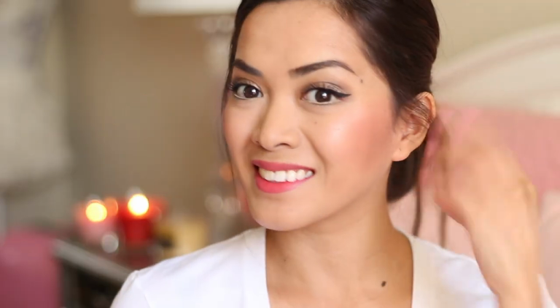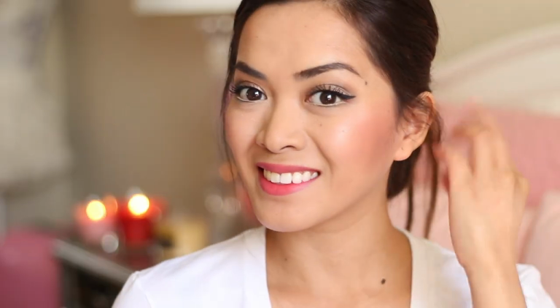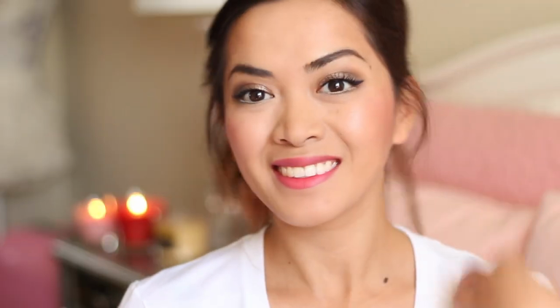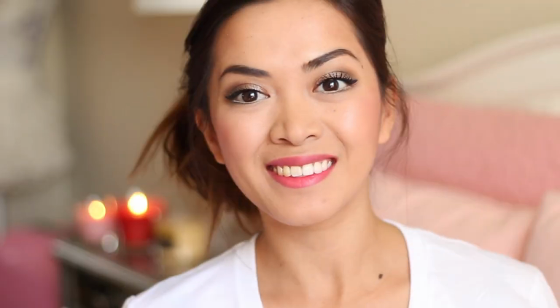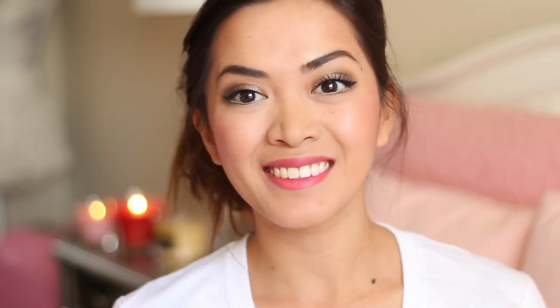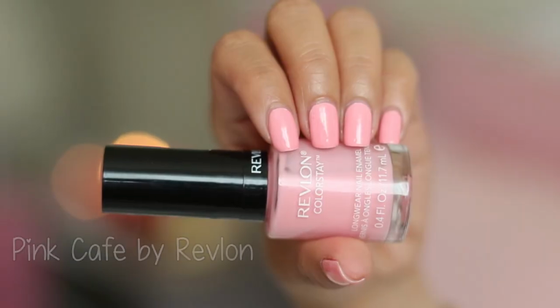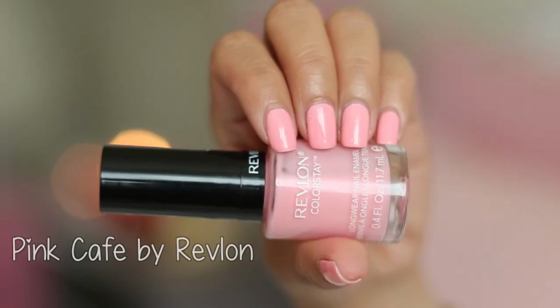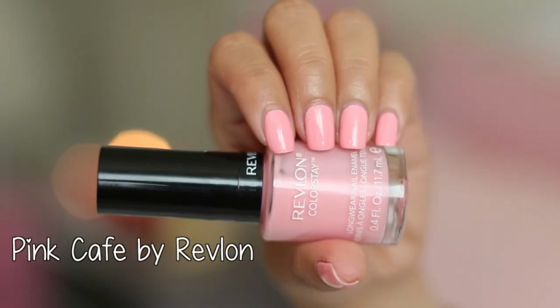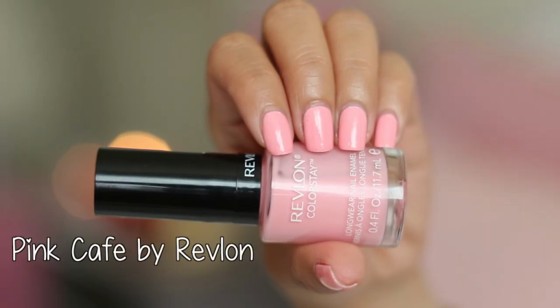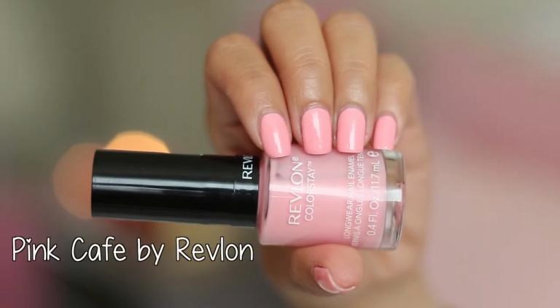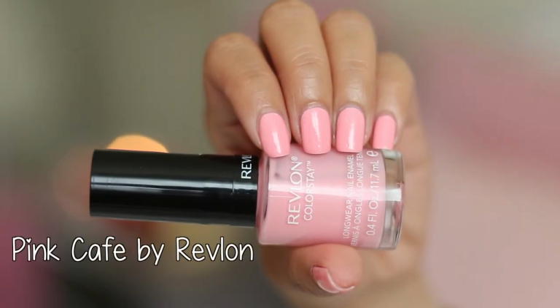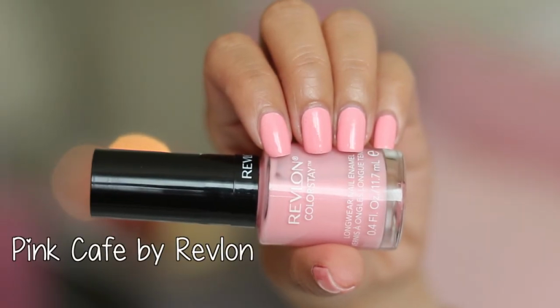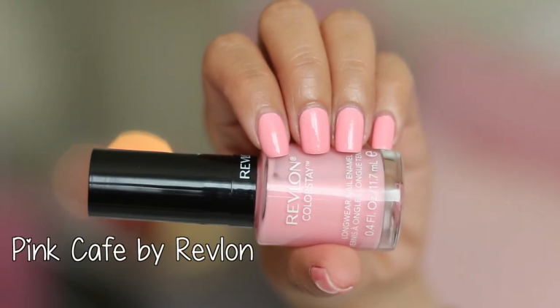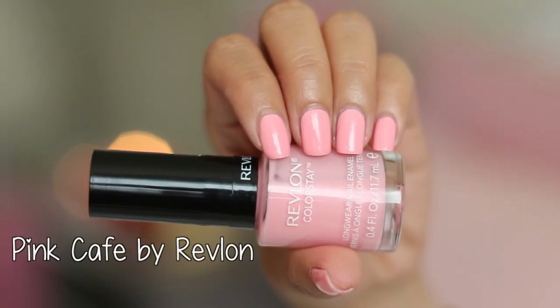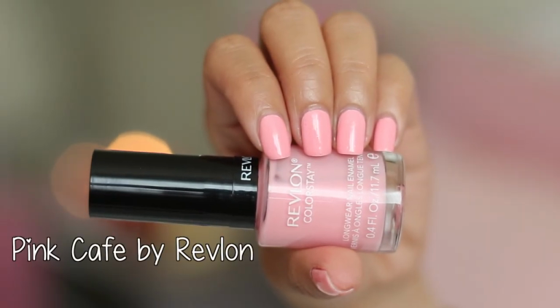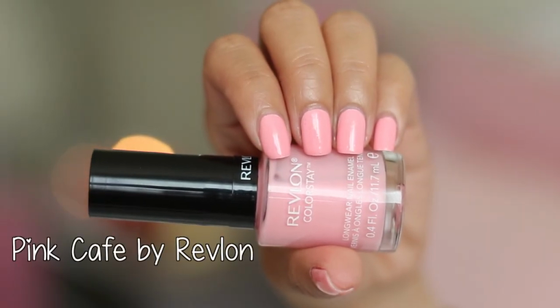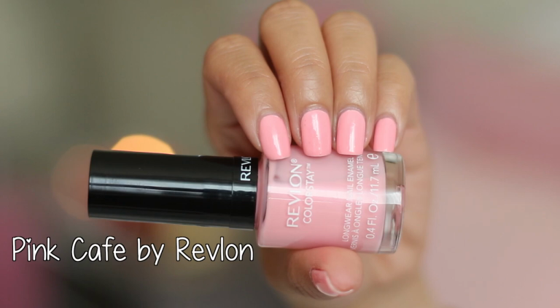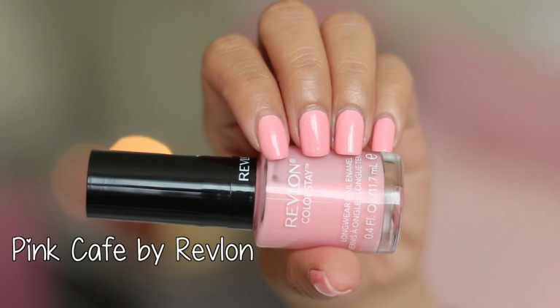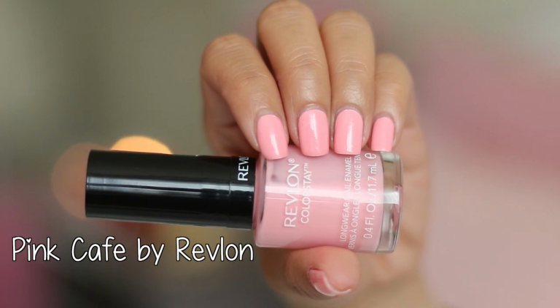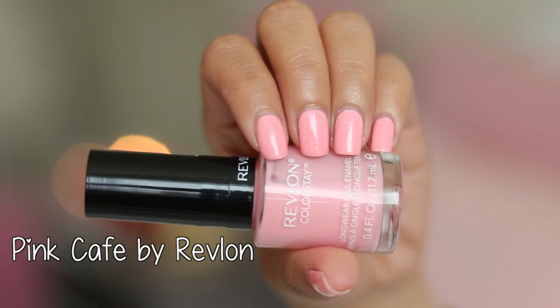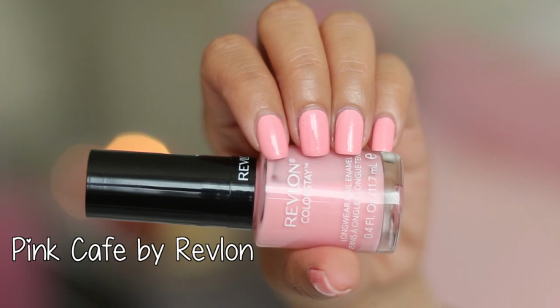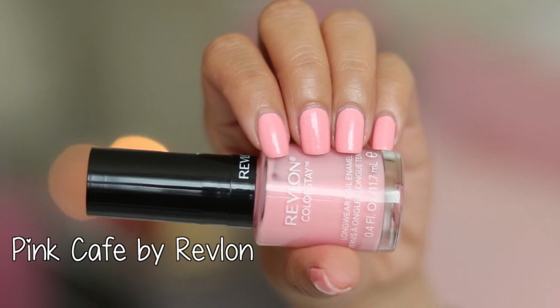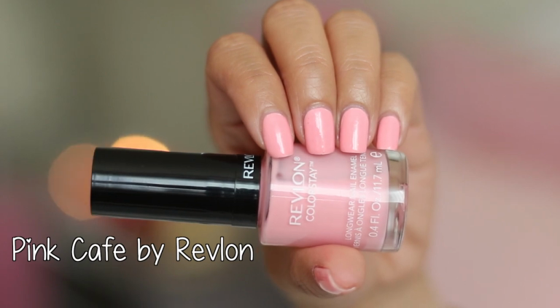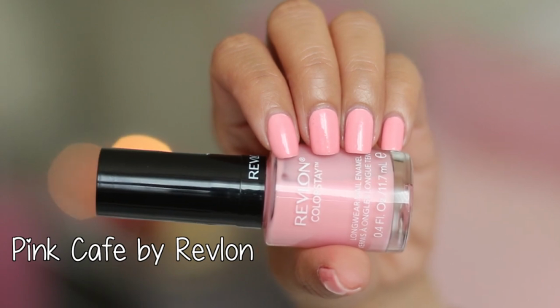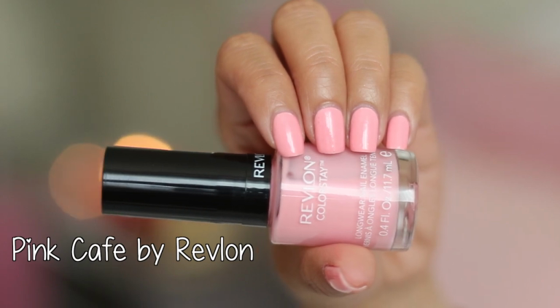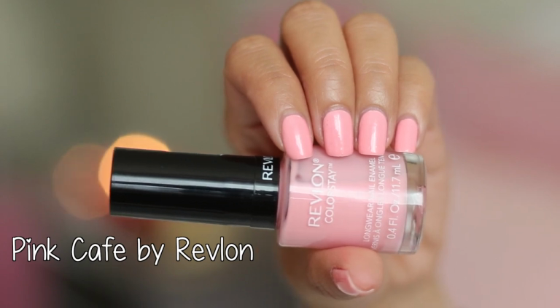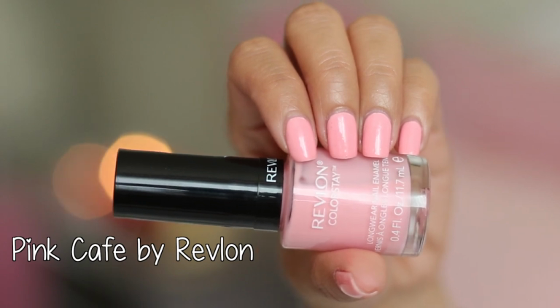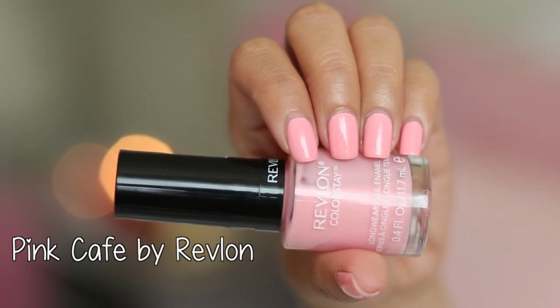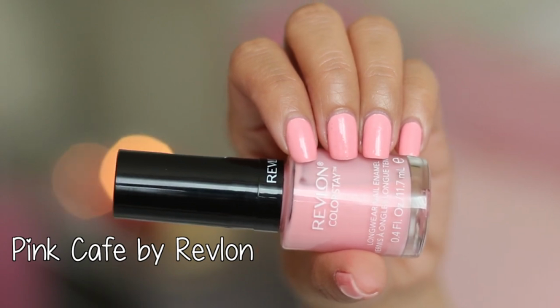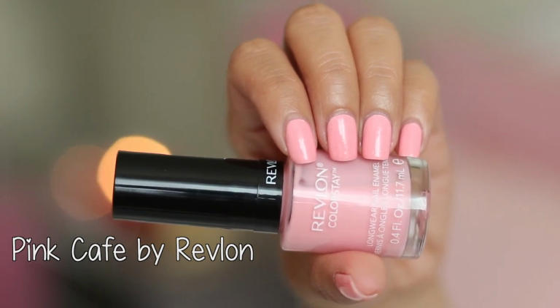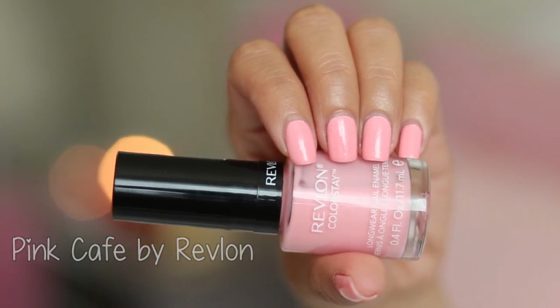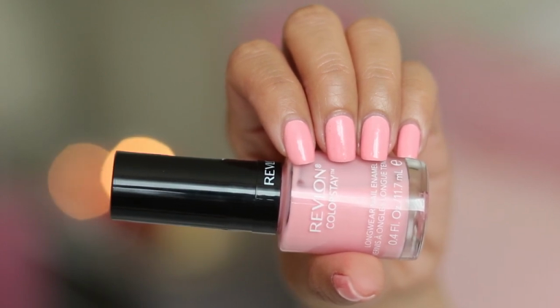For my nails, I'm wearing this beautiful shade of pink from Revlon — it's called Pink Cafe.